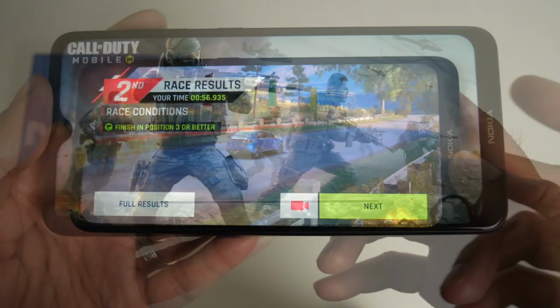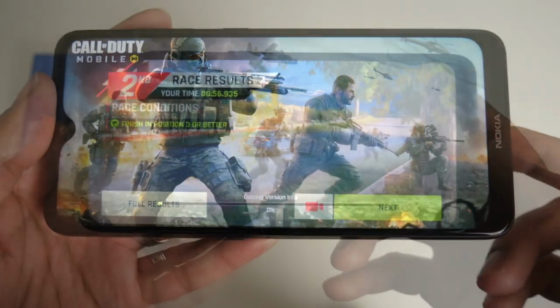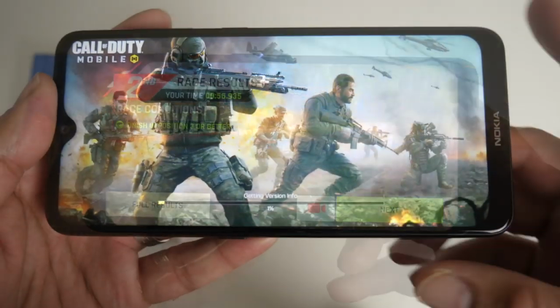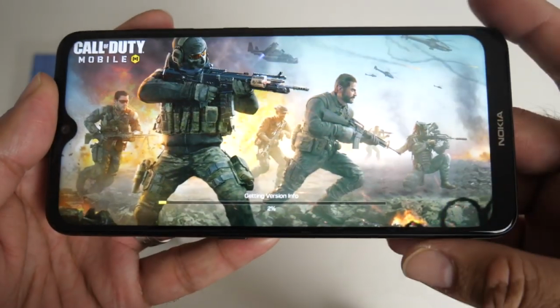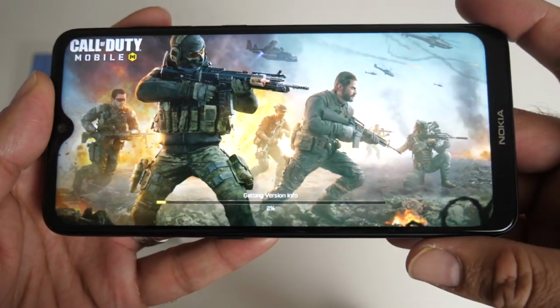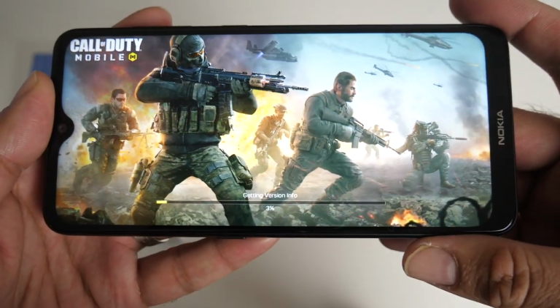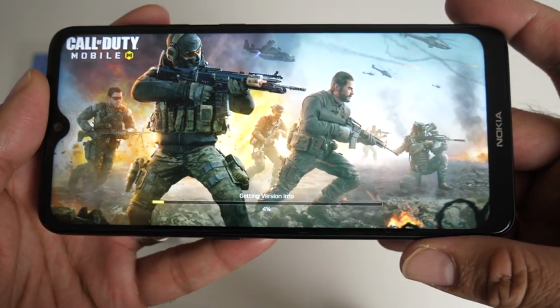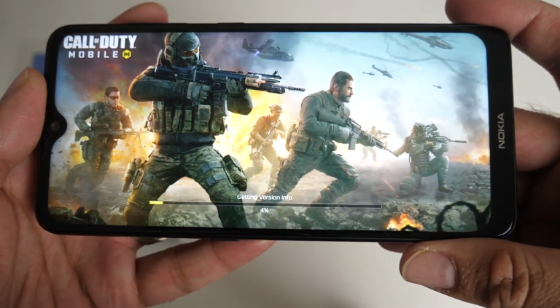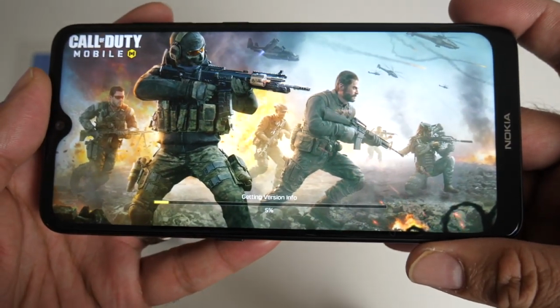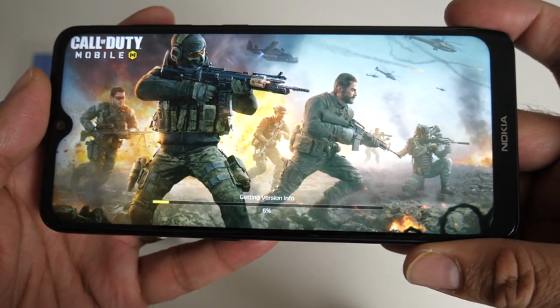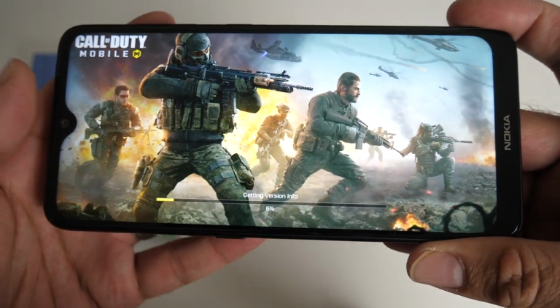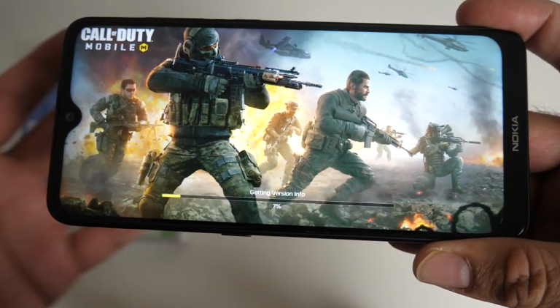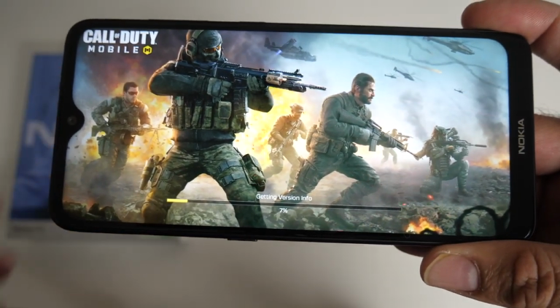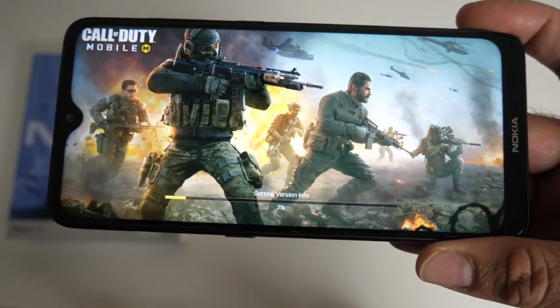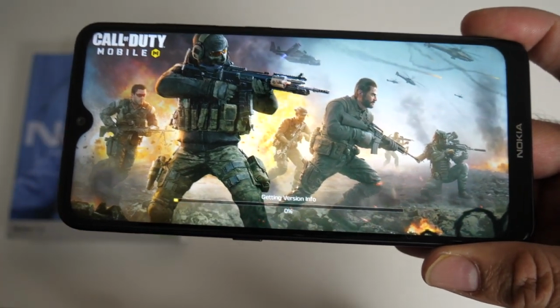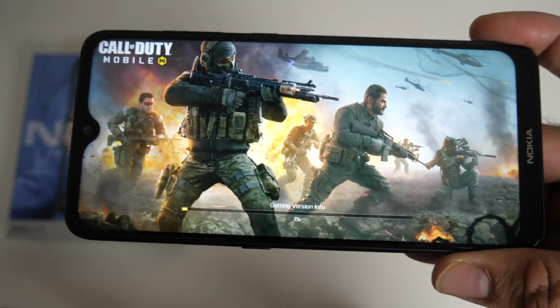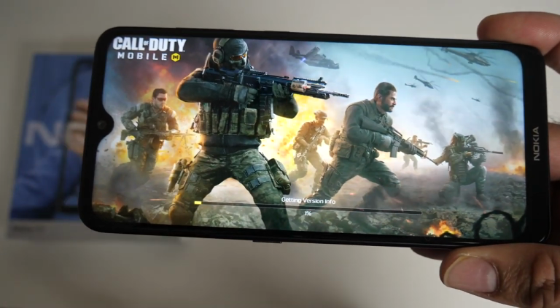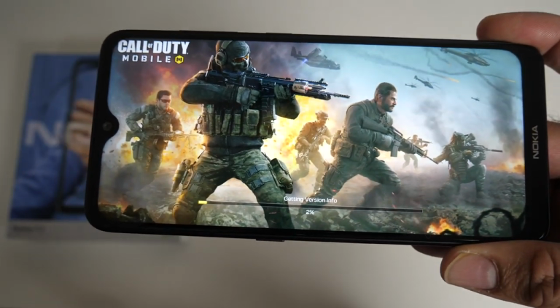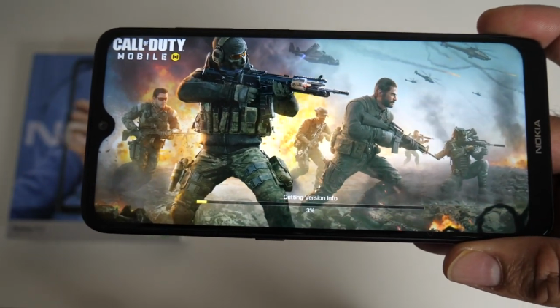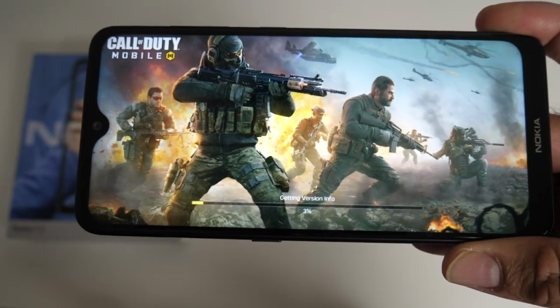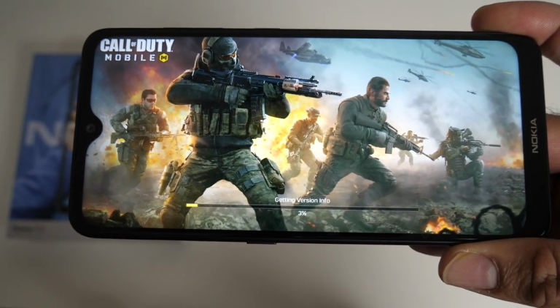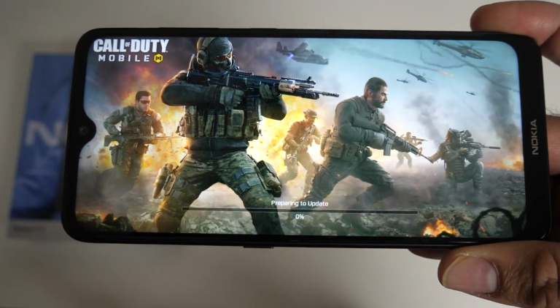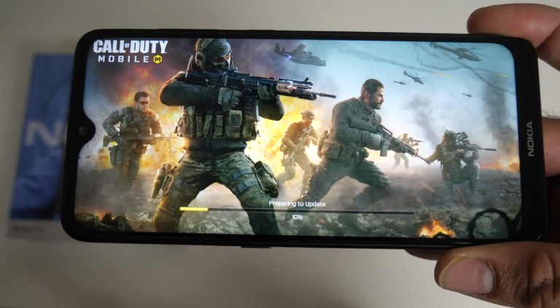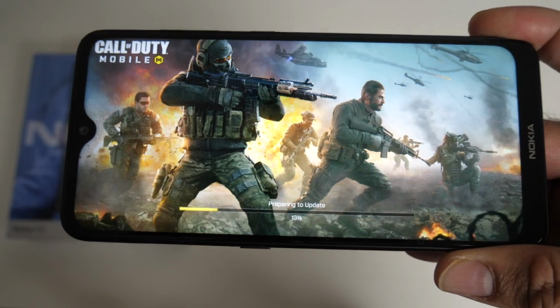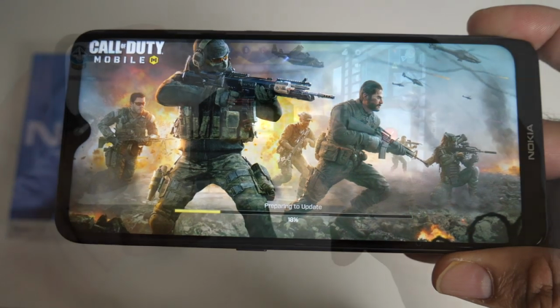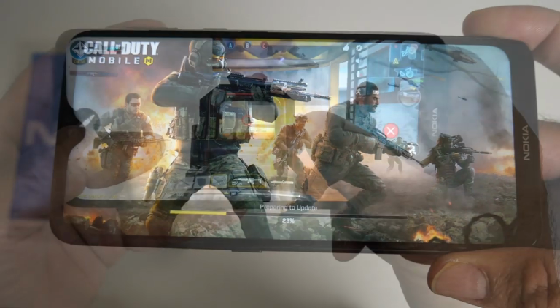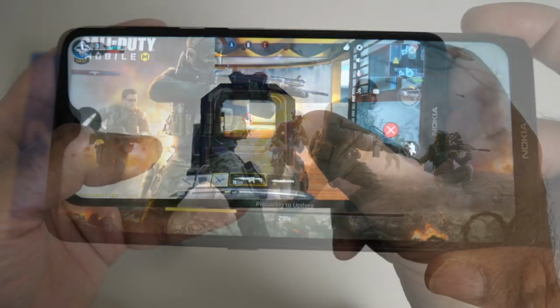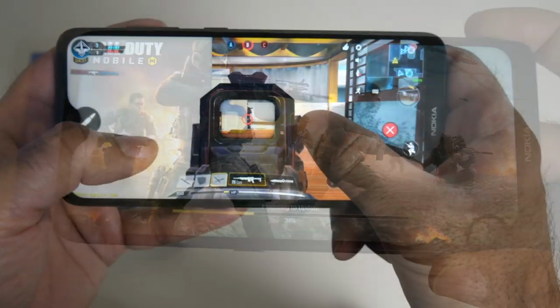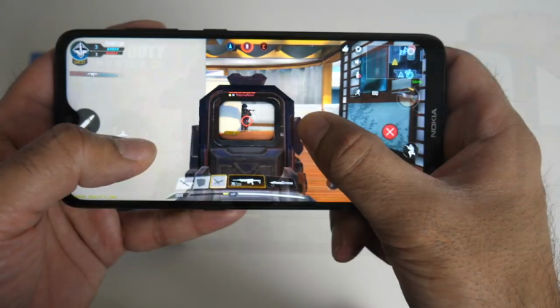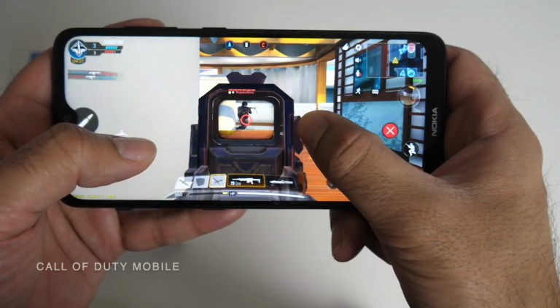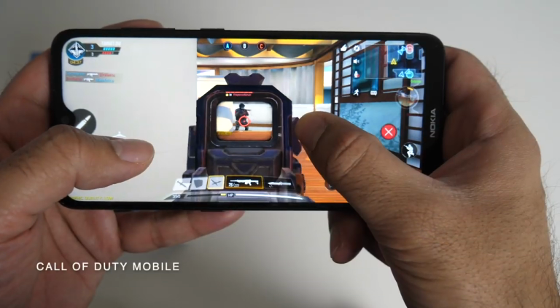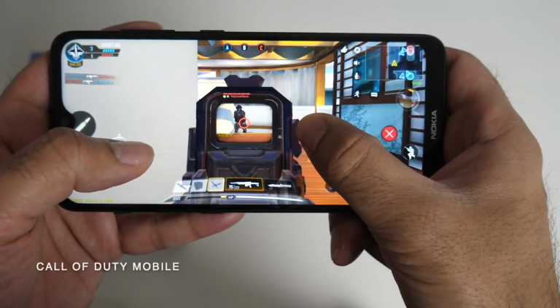The next game we are going to test is, of course, my favorite Call of Duty Mobile.